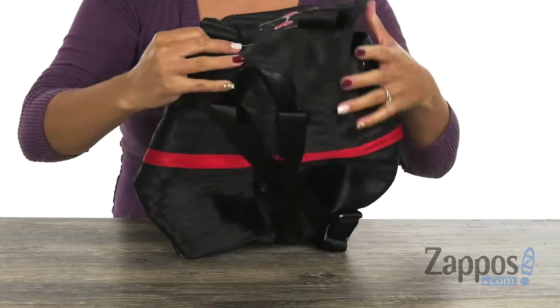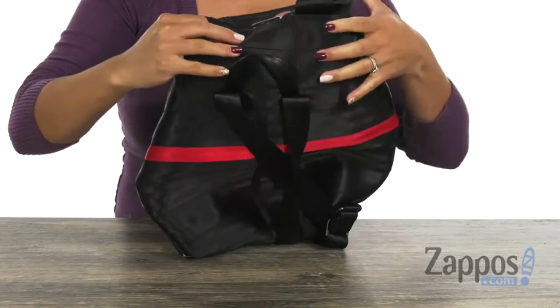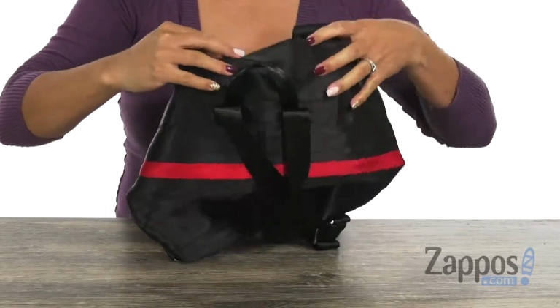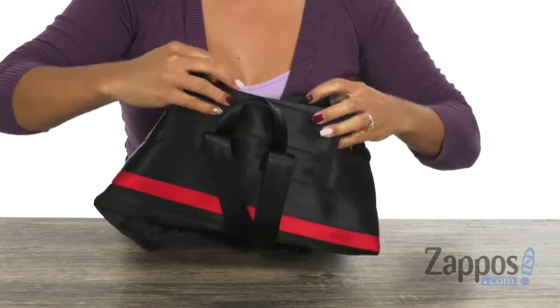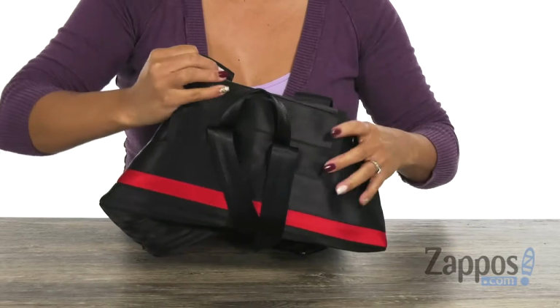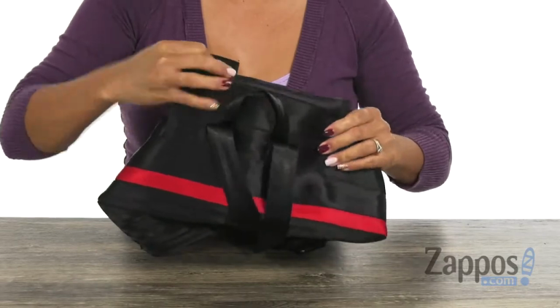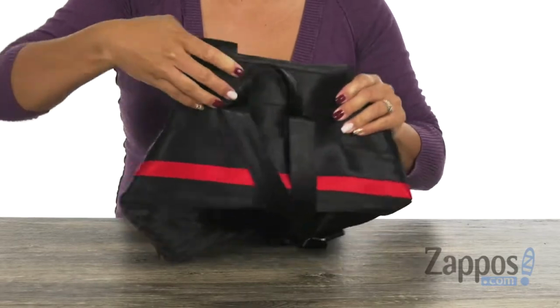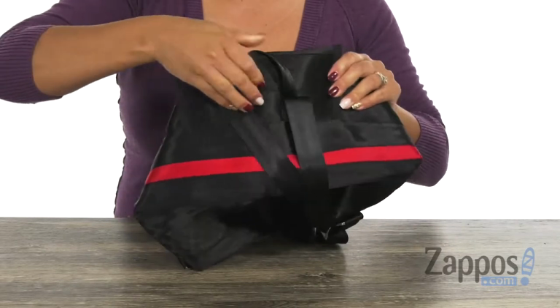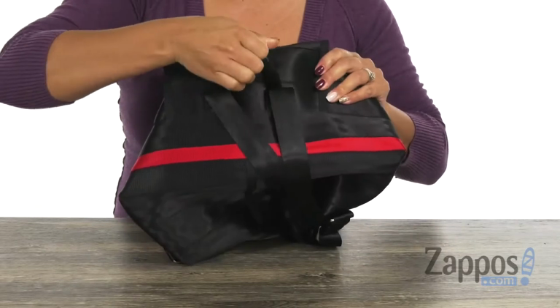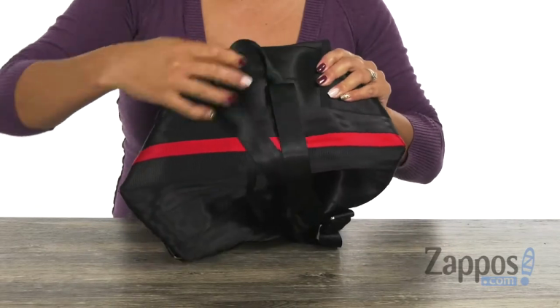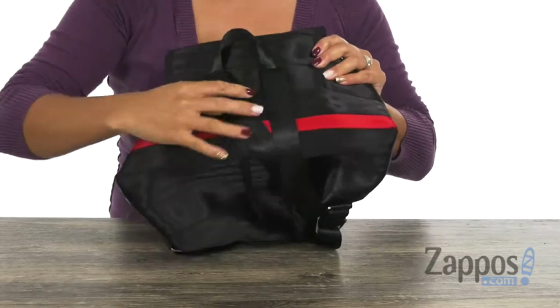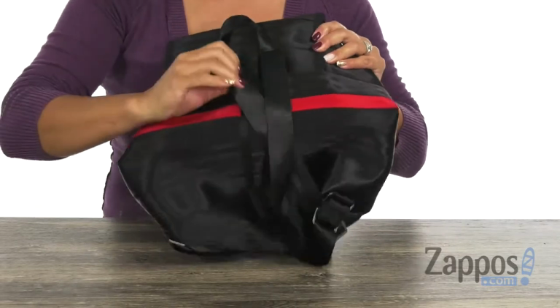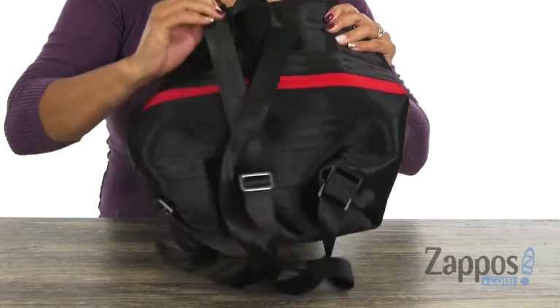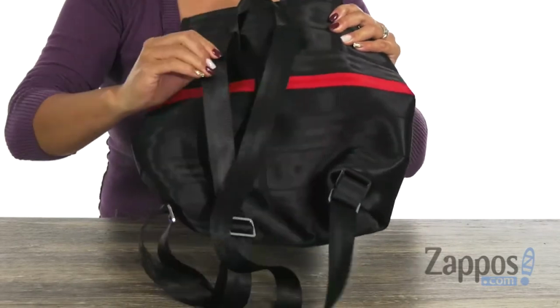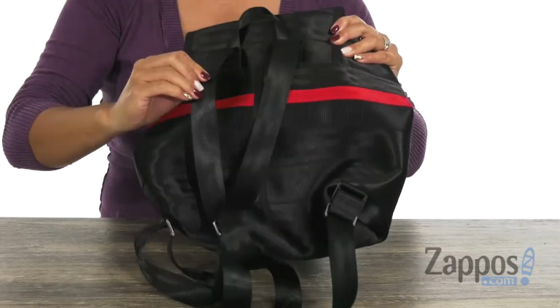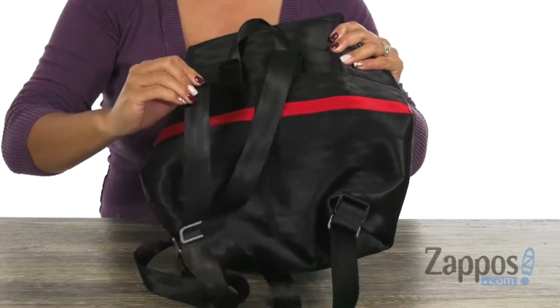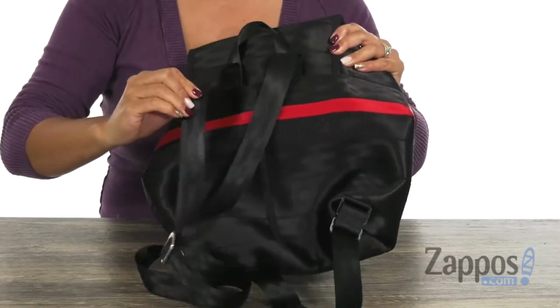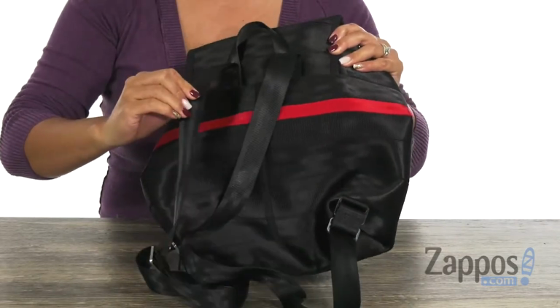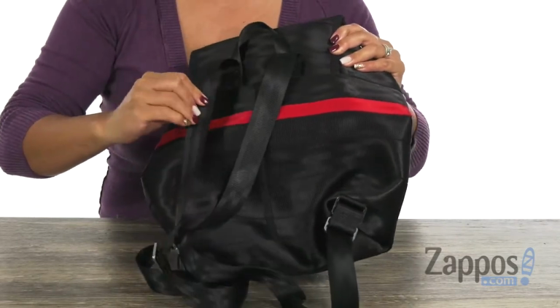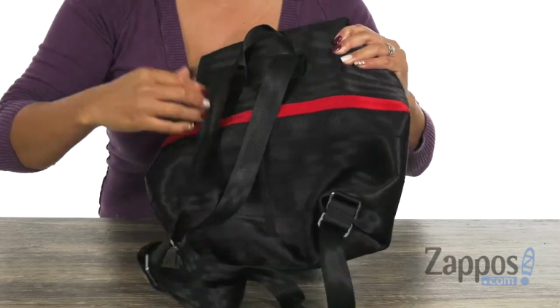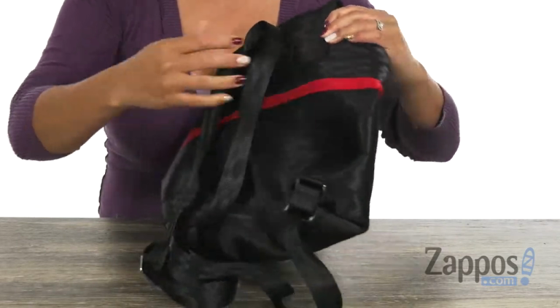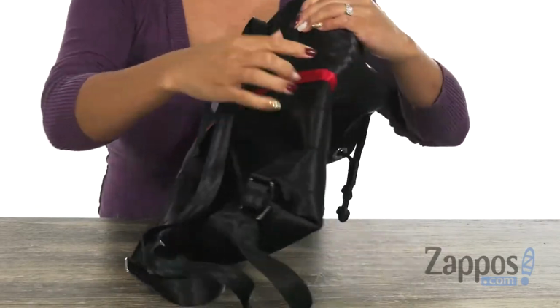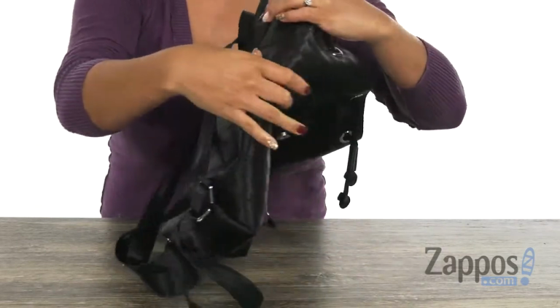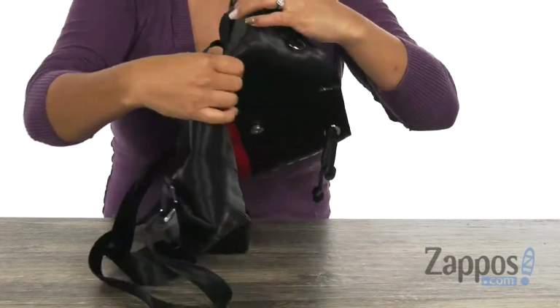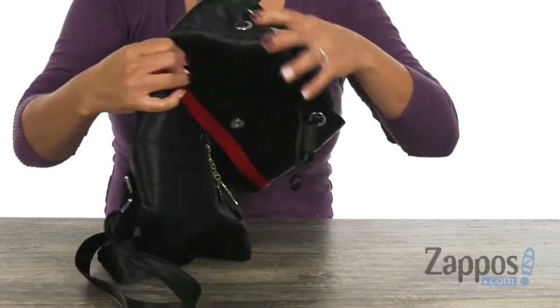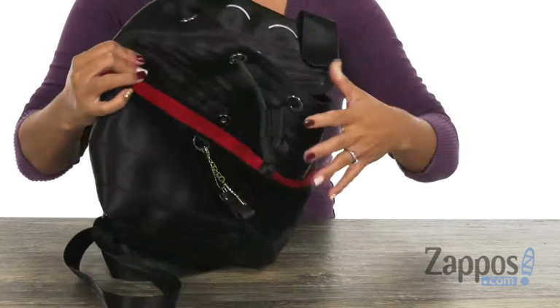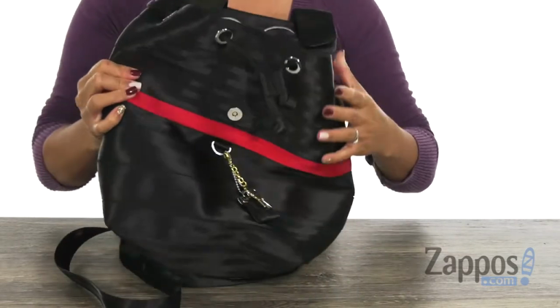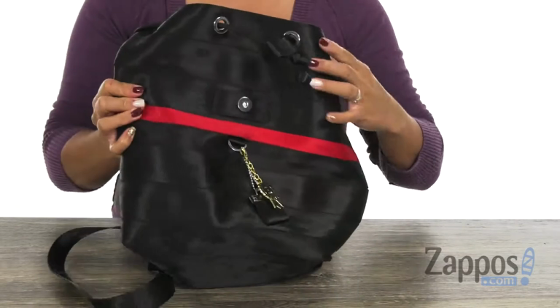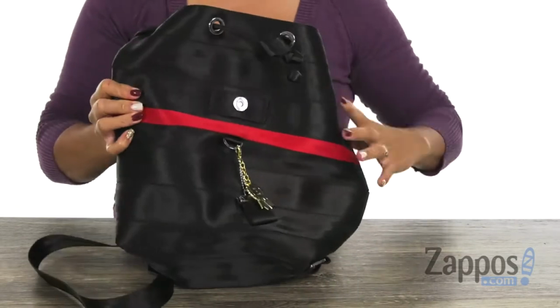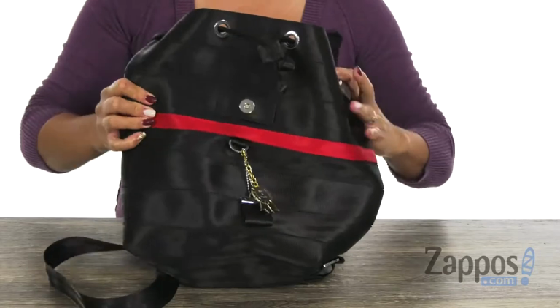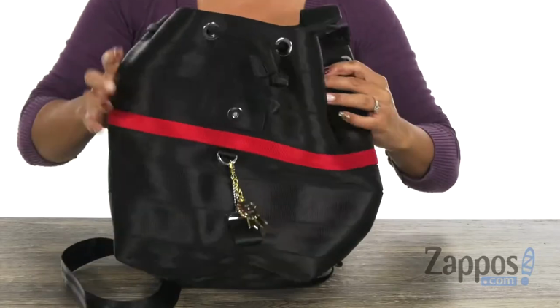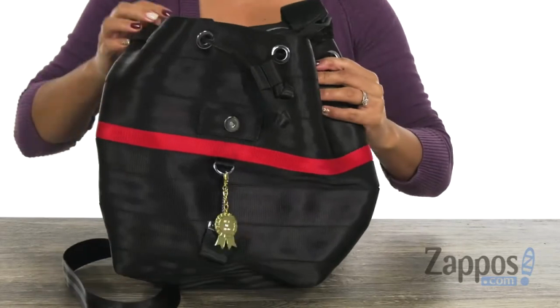When you turn it around, there's this grab handle, and you have these two adjustable backpack straps. I like how it has that pop of red with that striped detail.